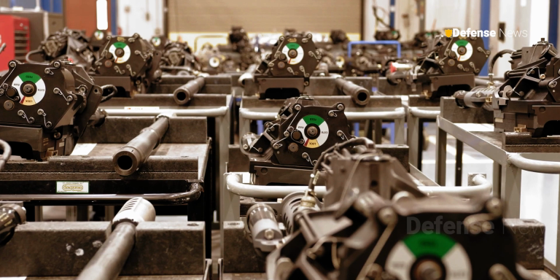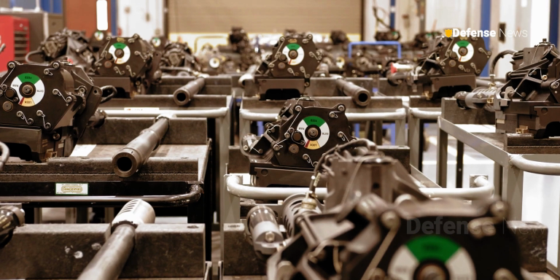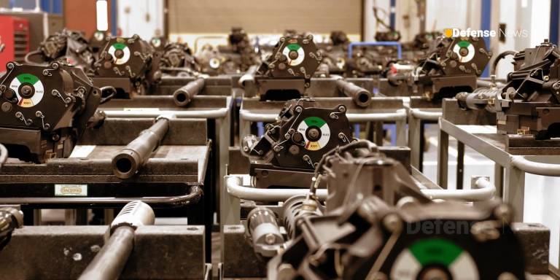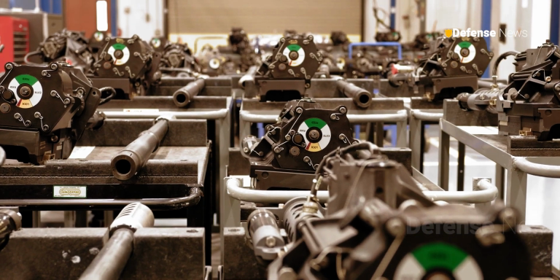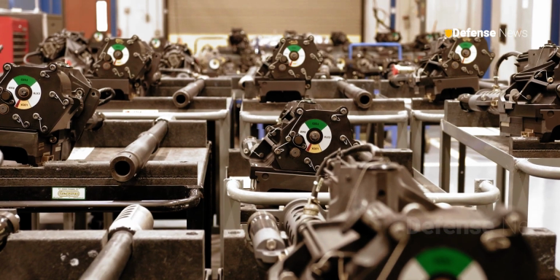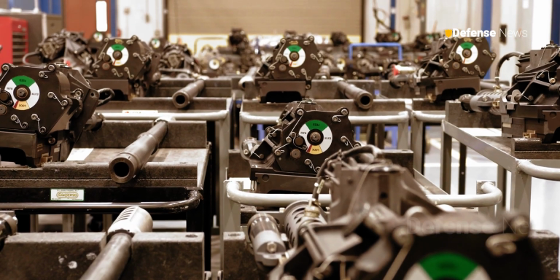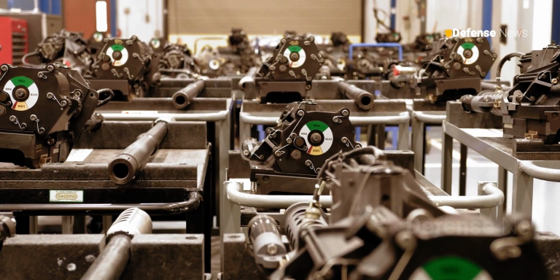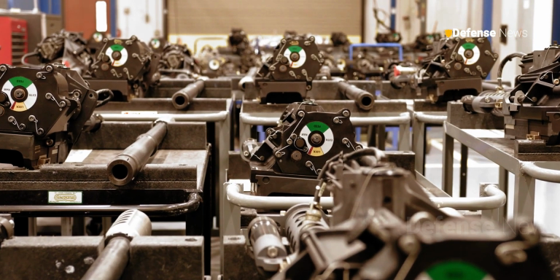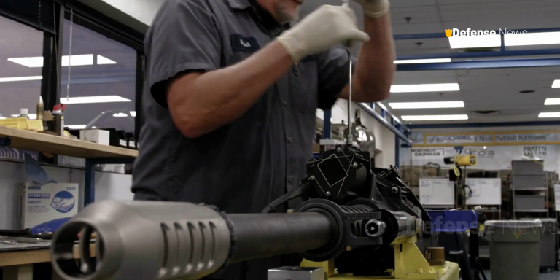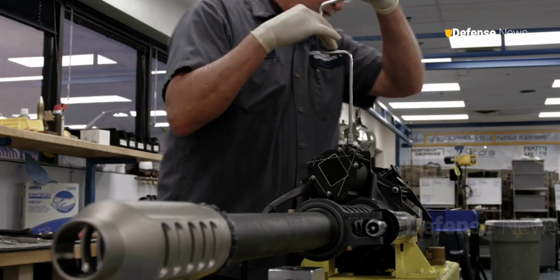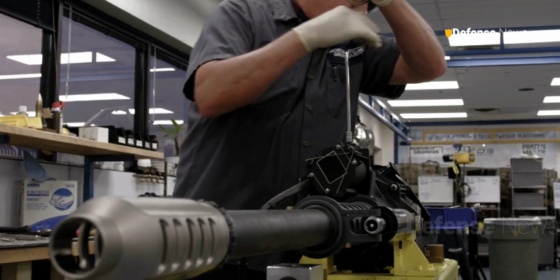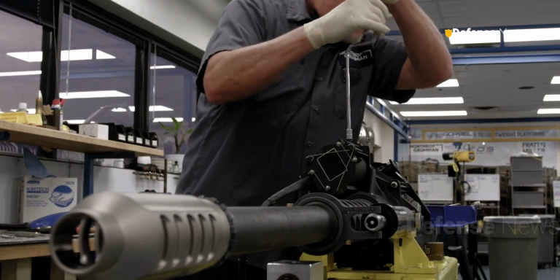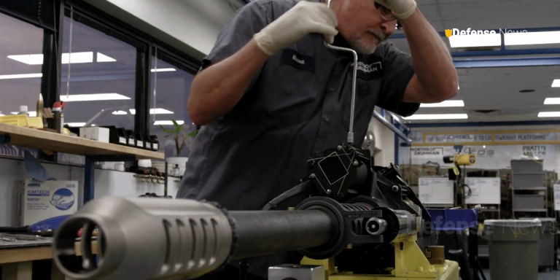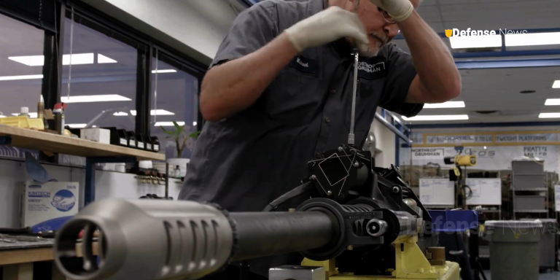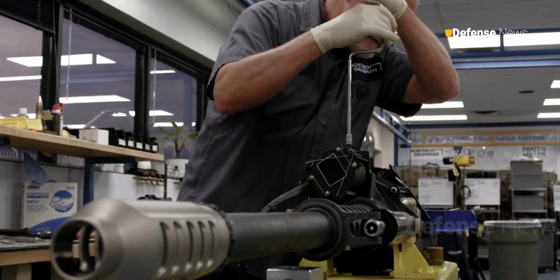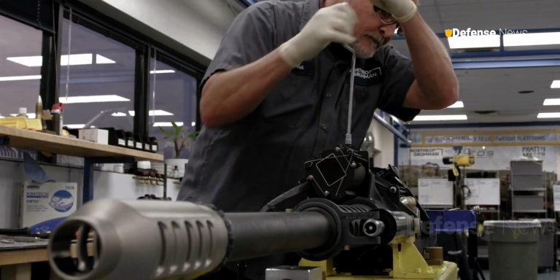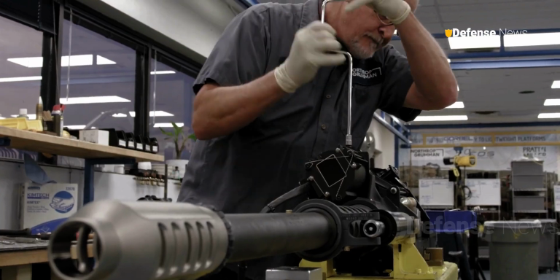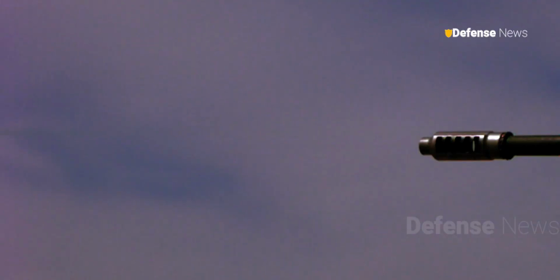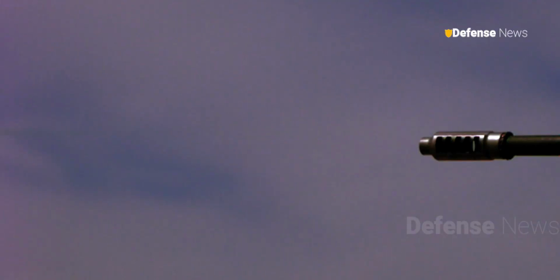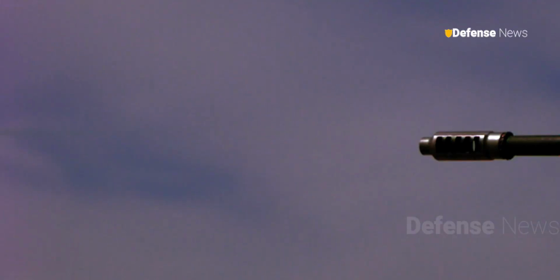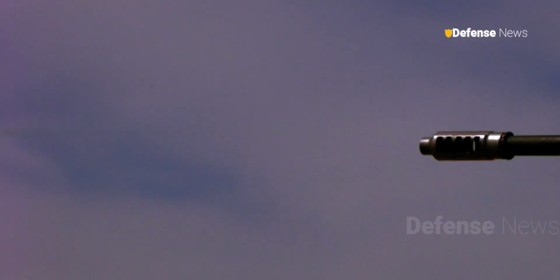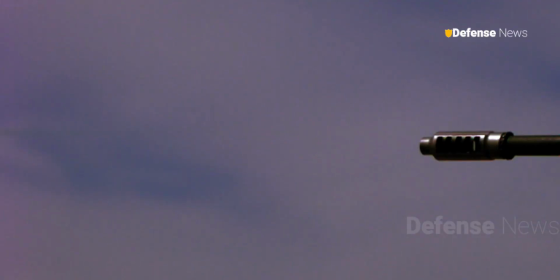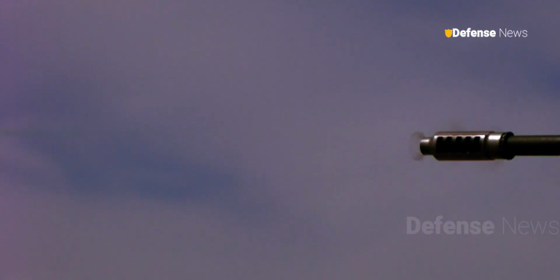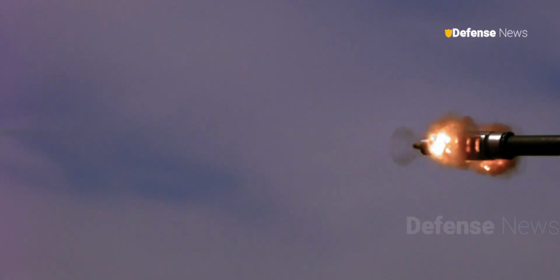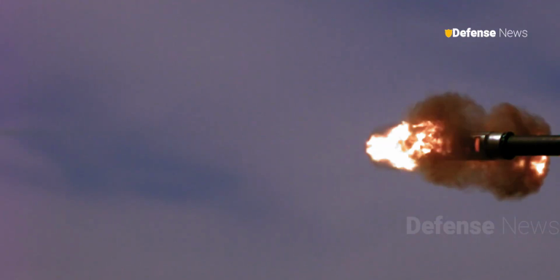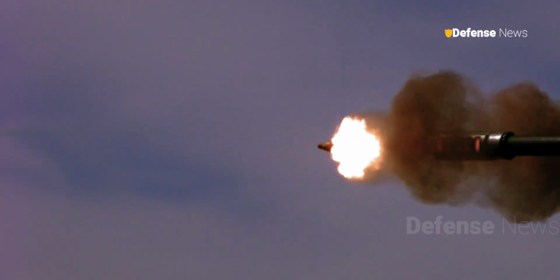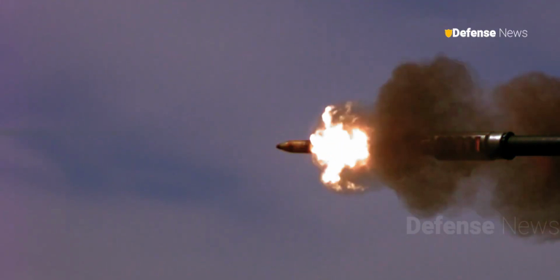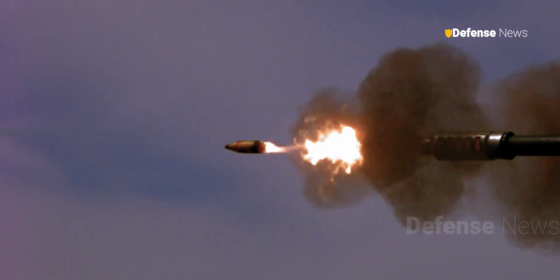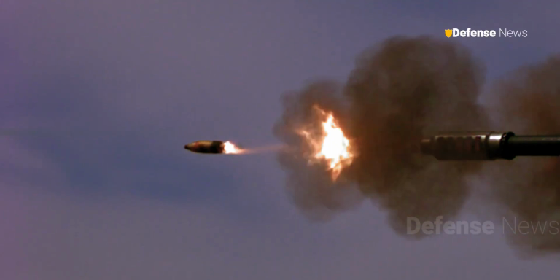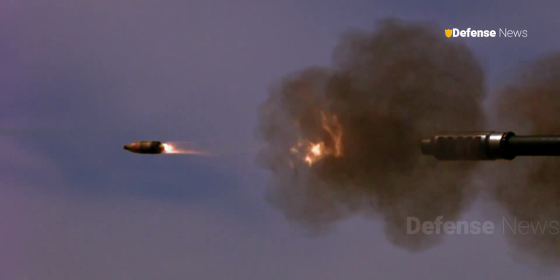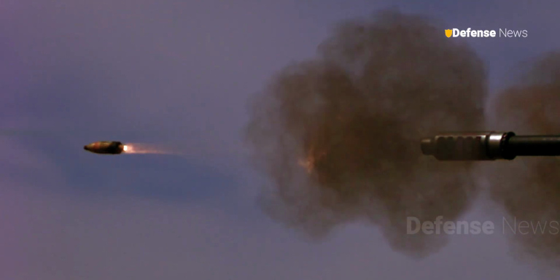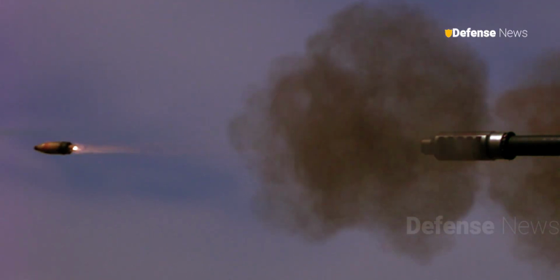The company said it will continue to produce the single-feed M230LF to cater to customers with that preference.